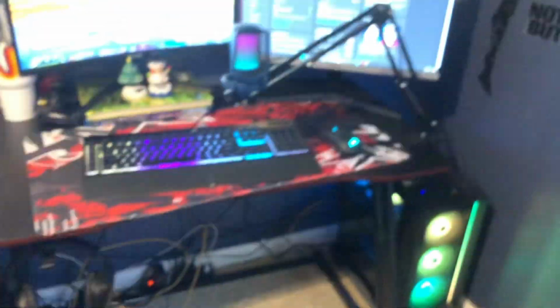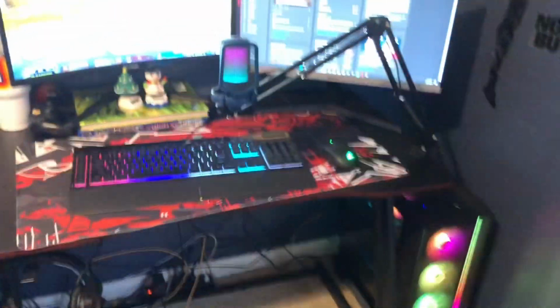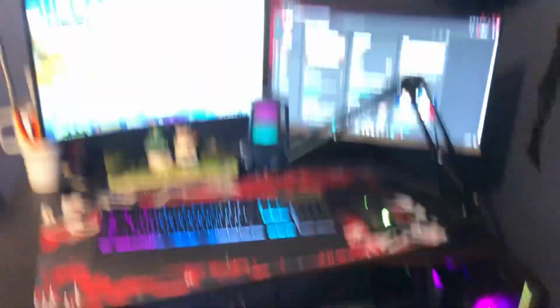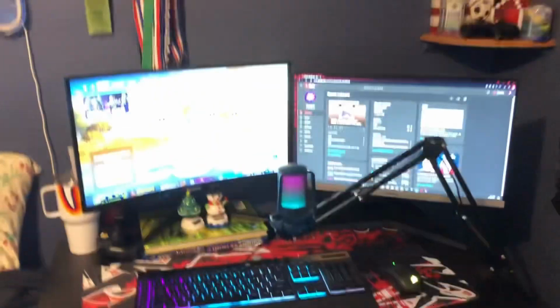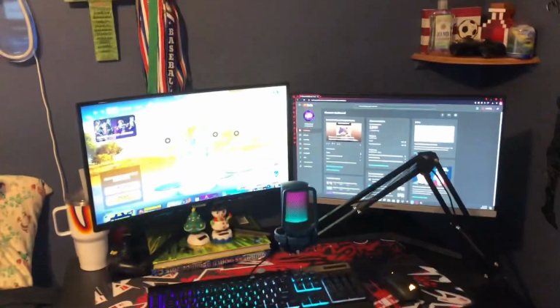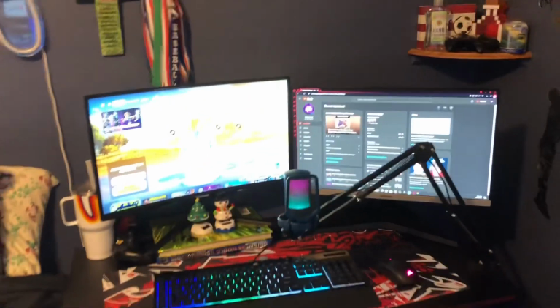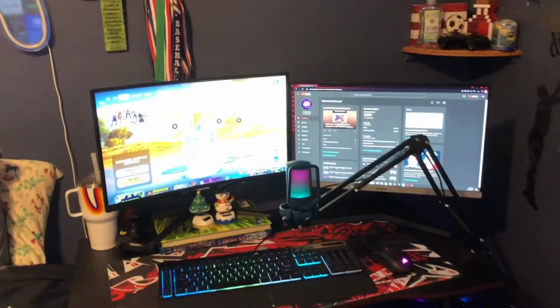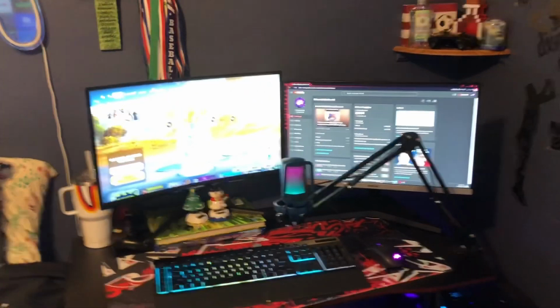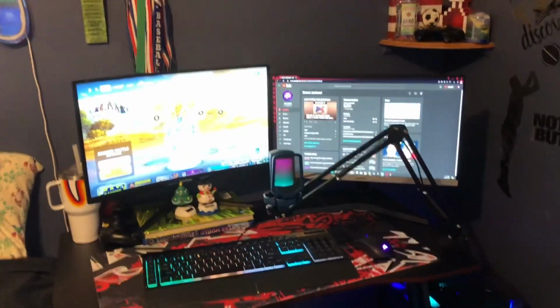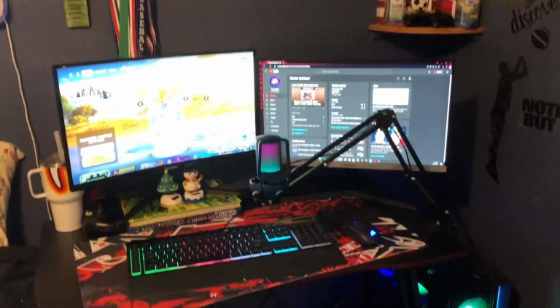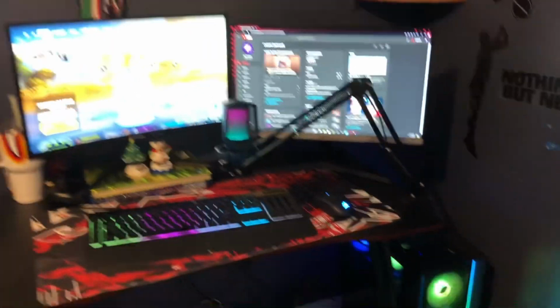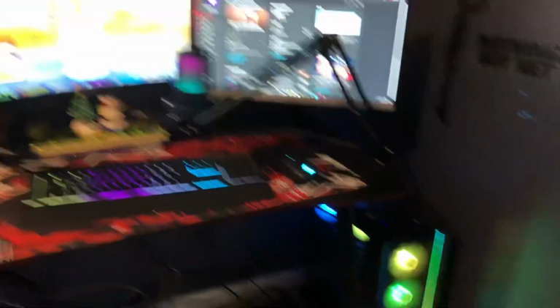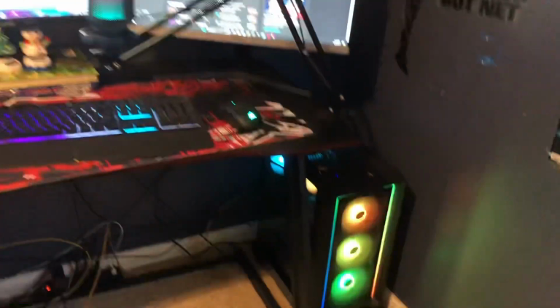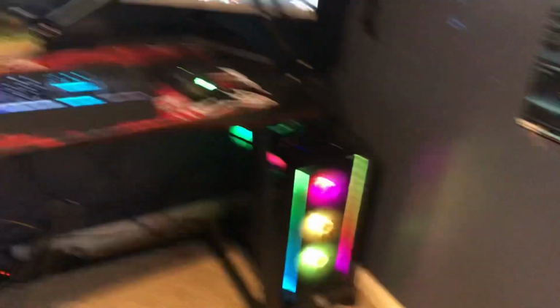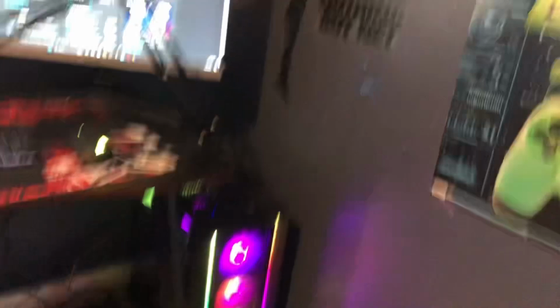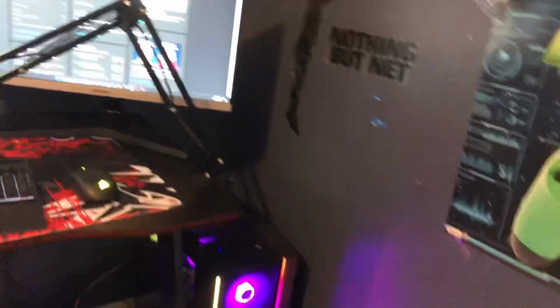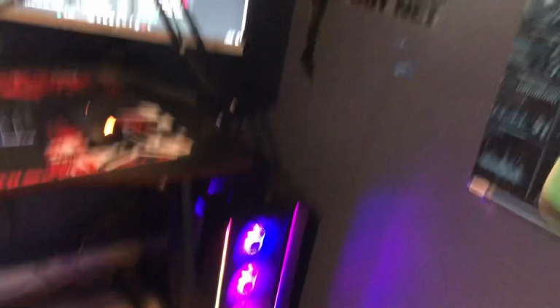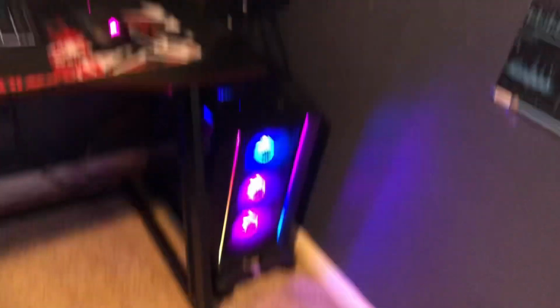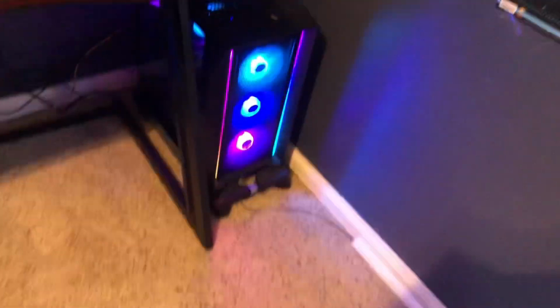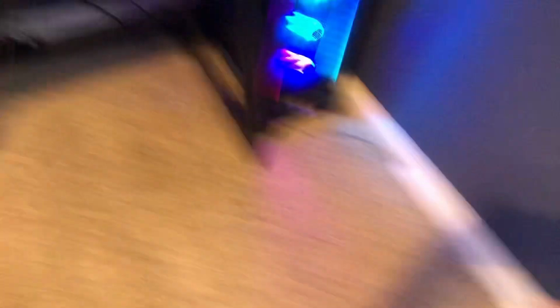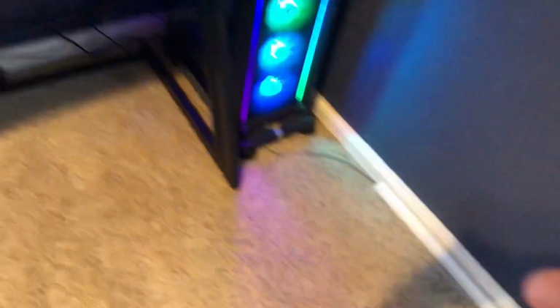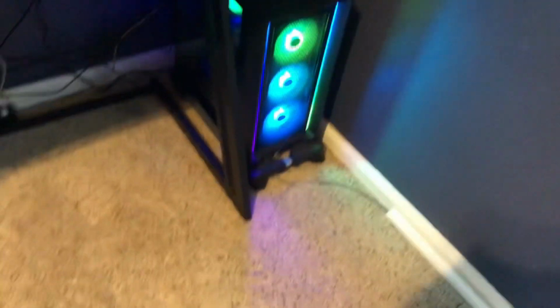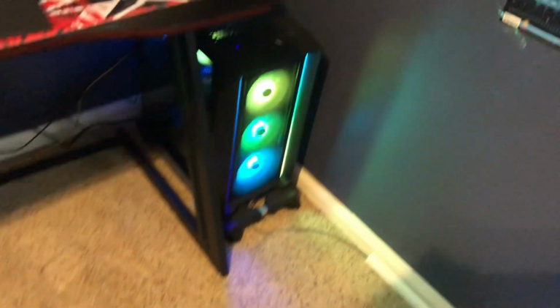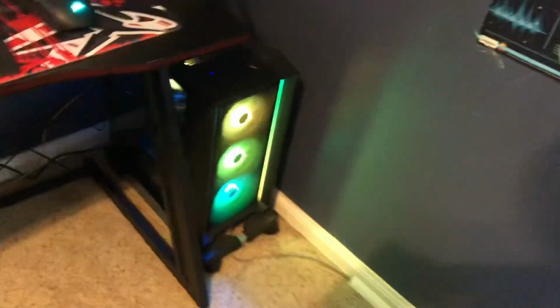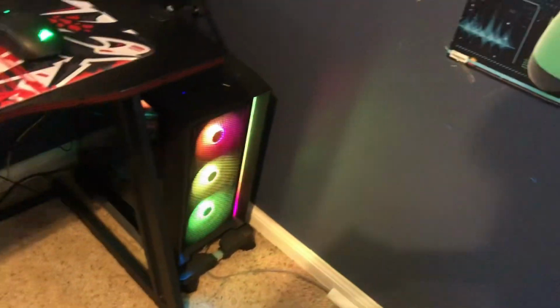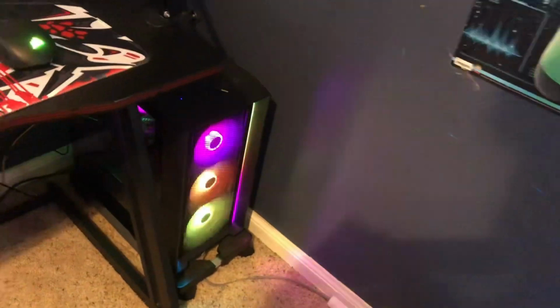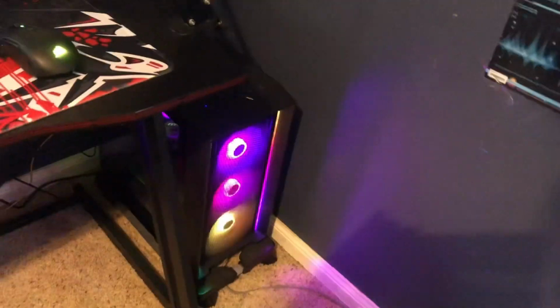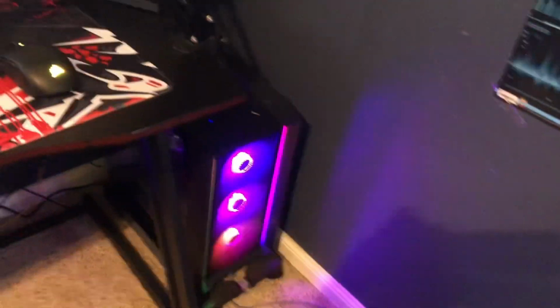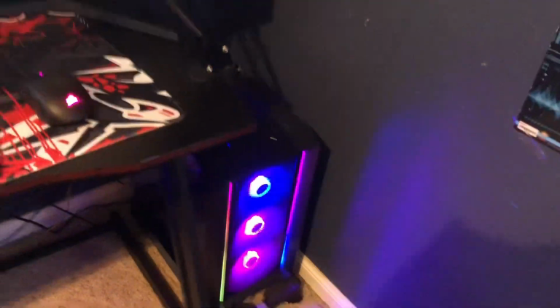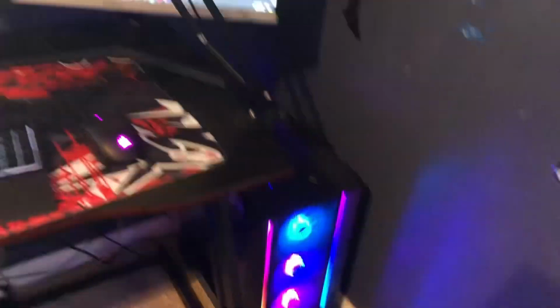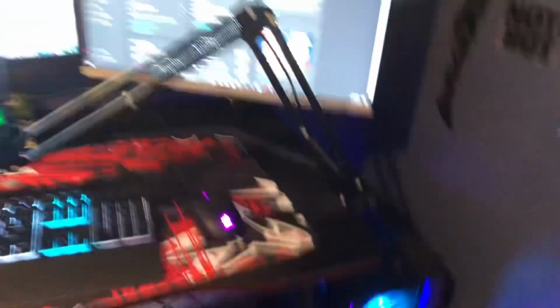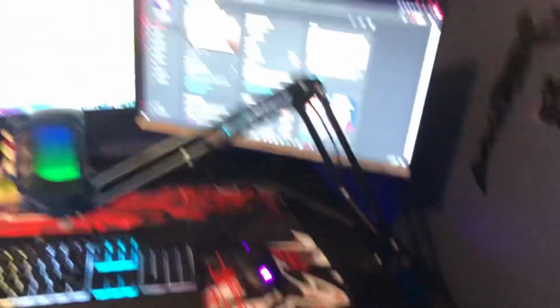Alrighty guys, this is the brand new setup. If you guys did not know, I just got a brand new PC — it is actually insane. Love it.